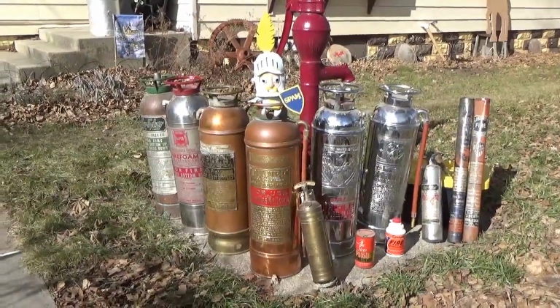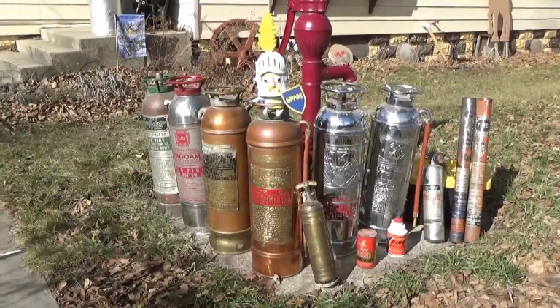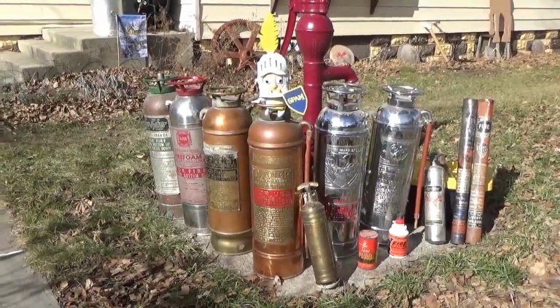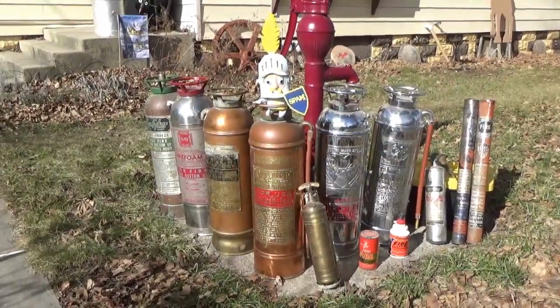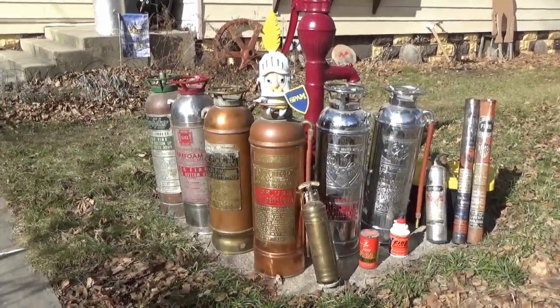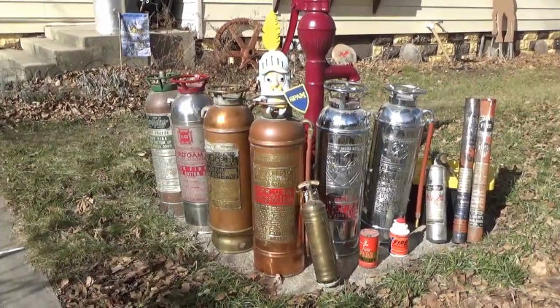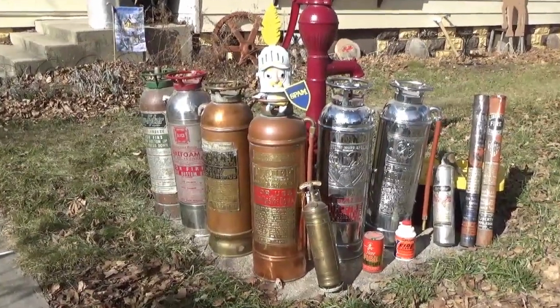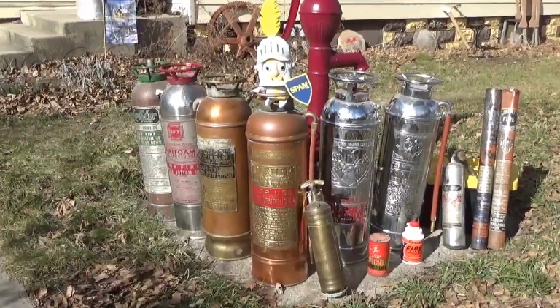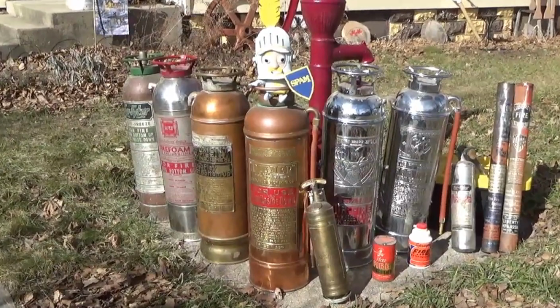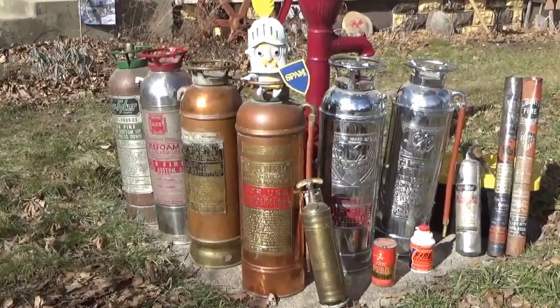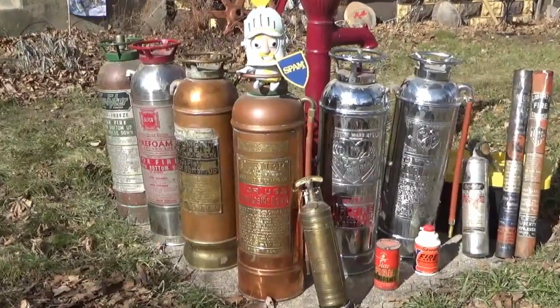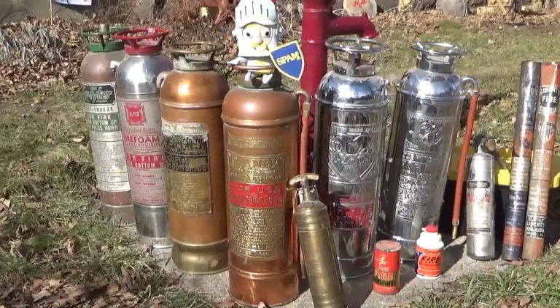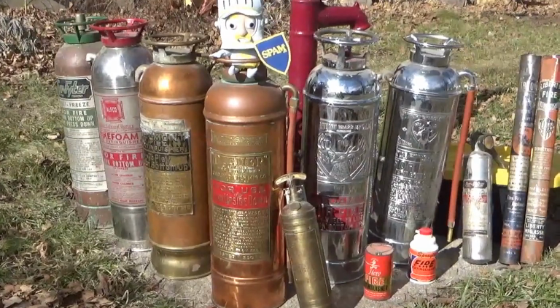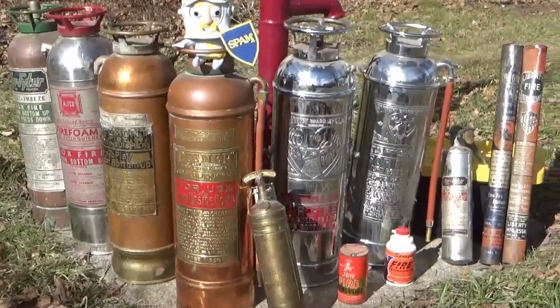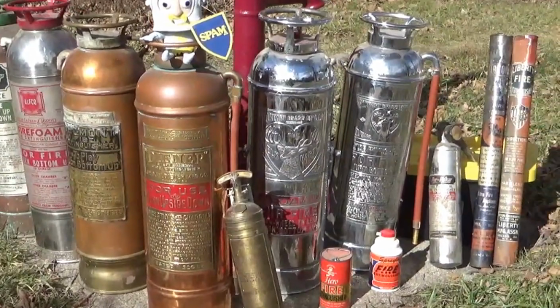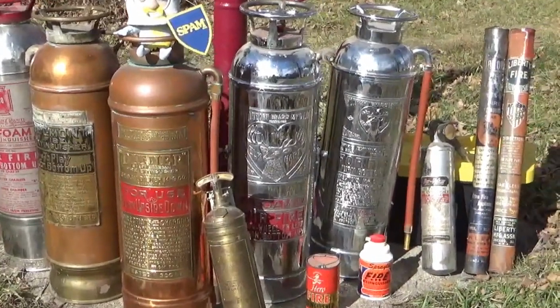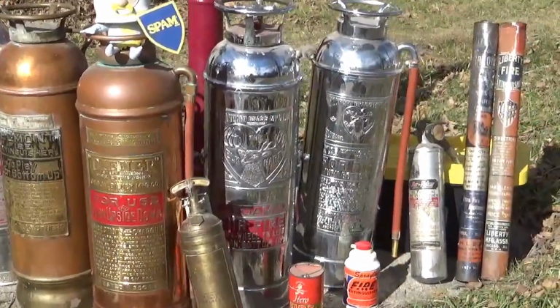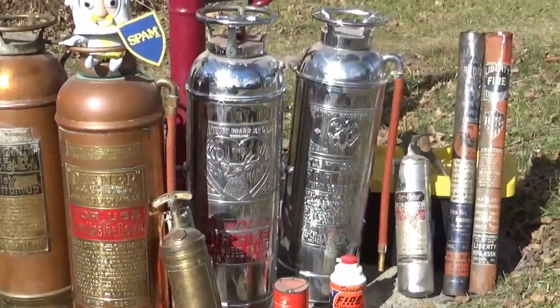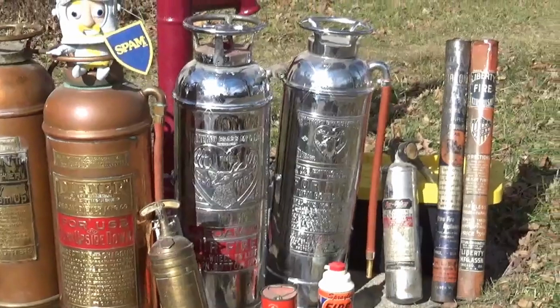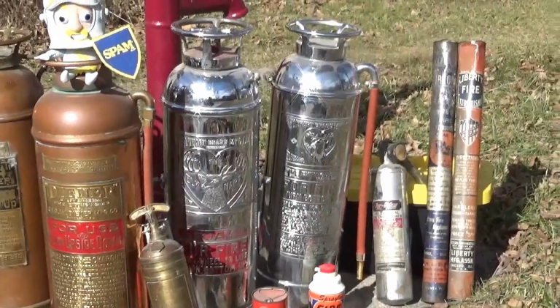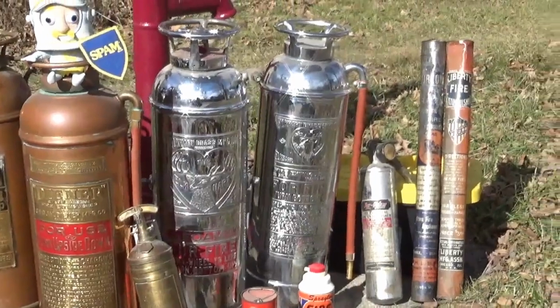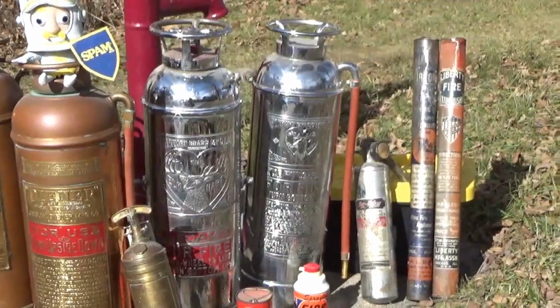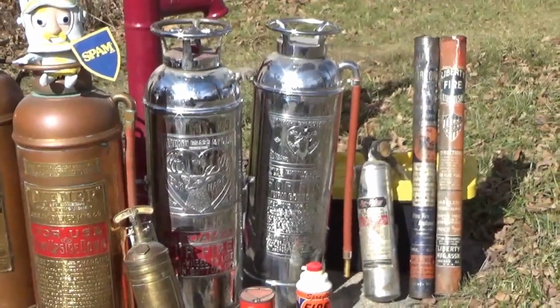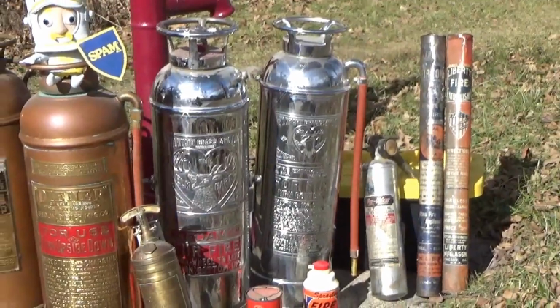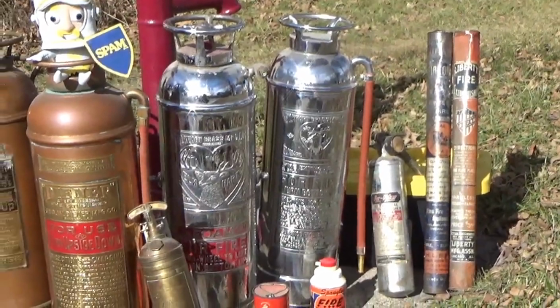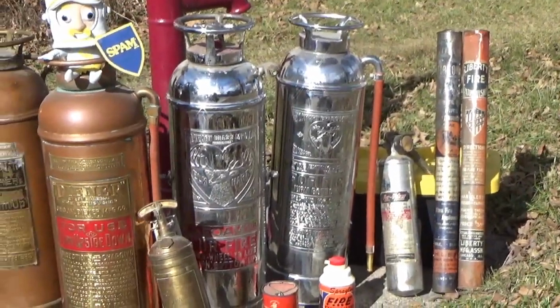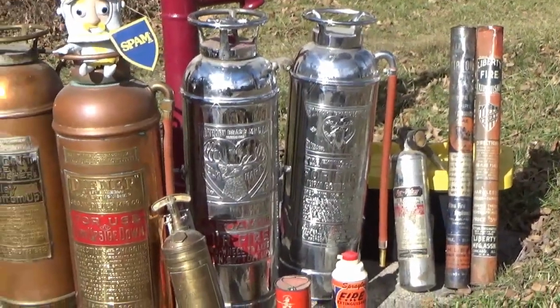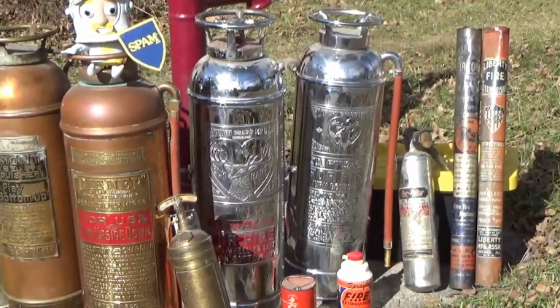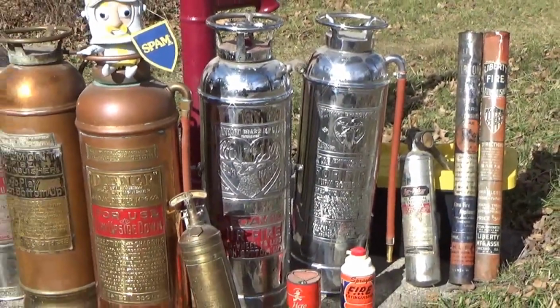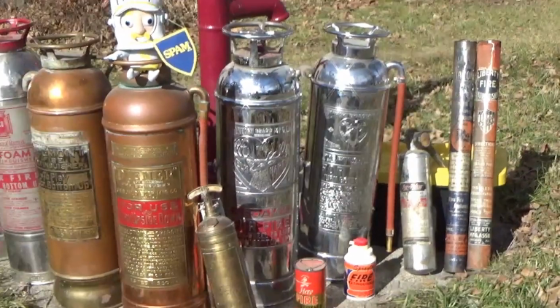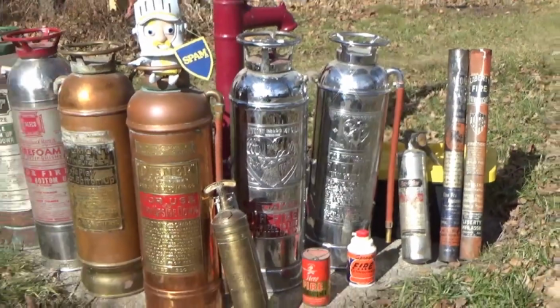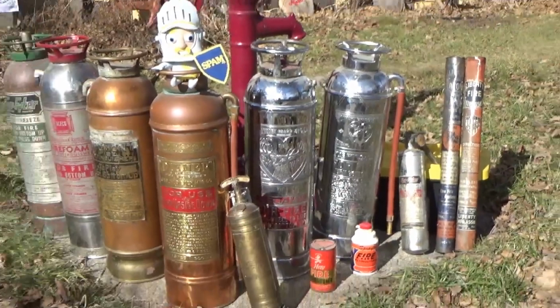I've become quite the collector of antique fire extinguishers over the past couple years, so I thought I'd share what I've collected thus far.